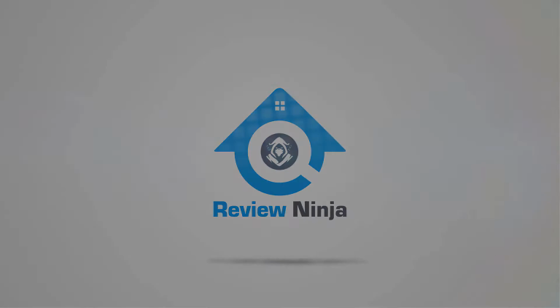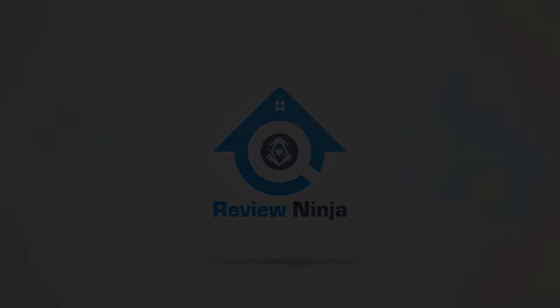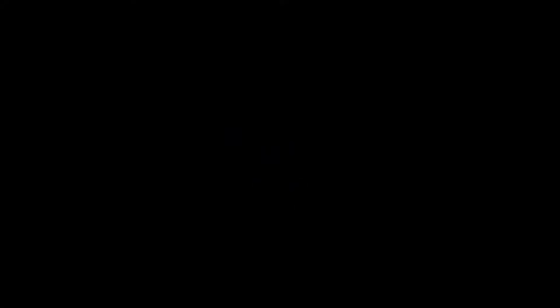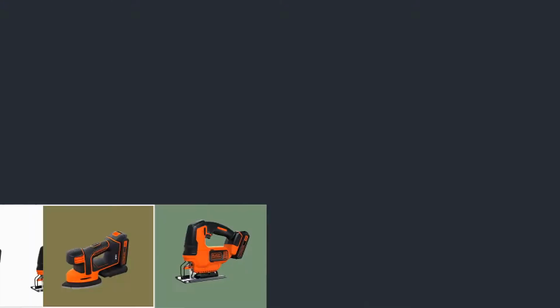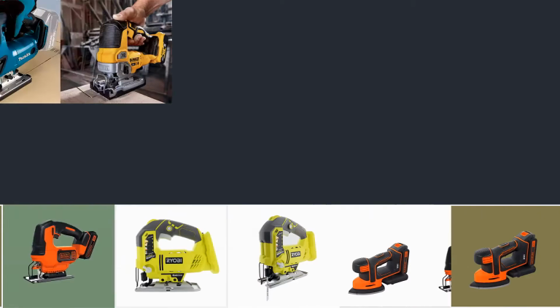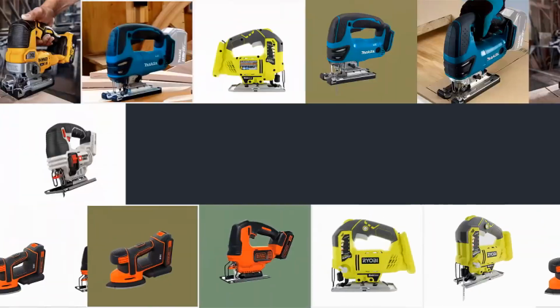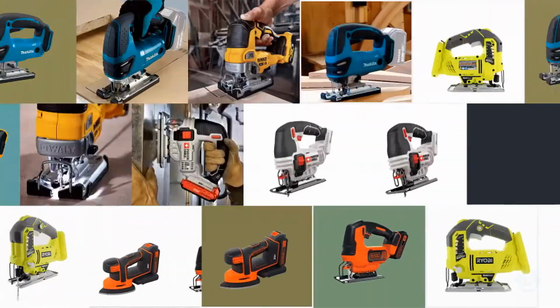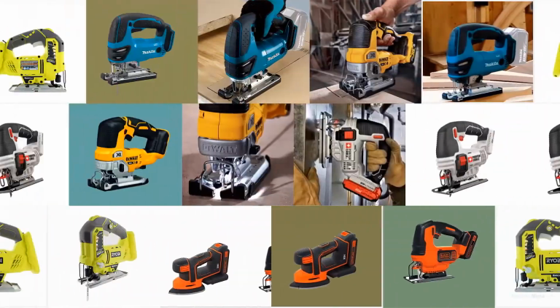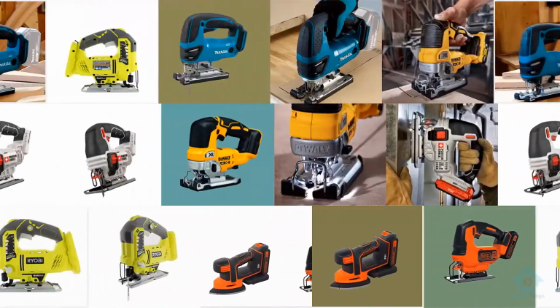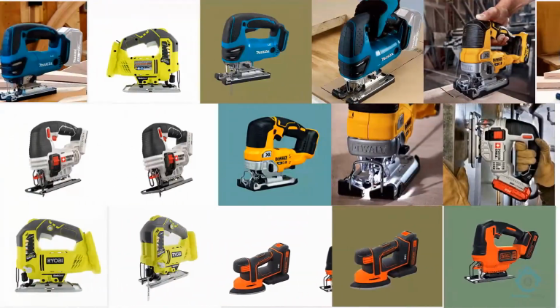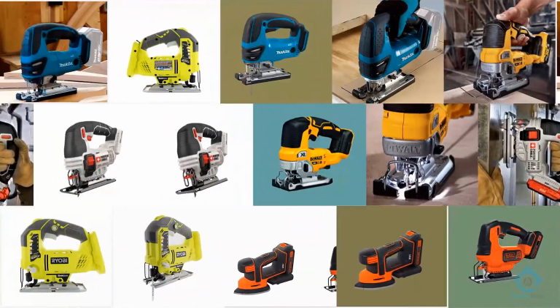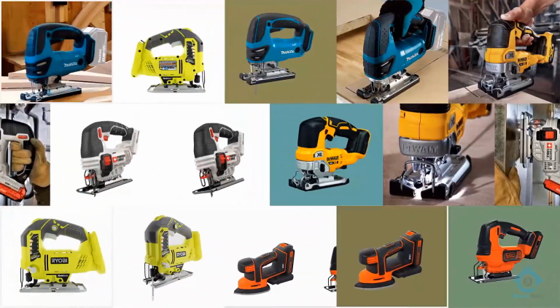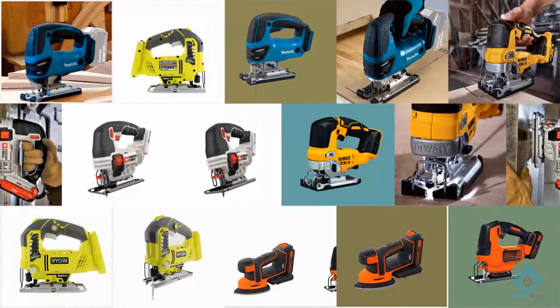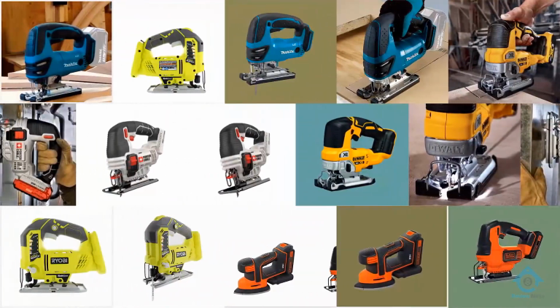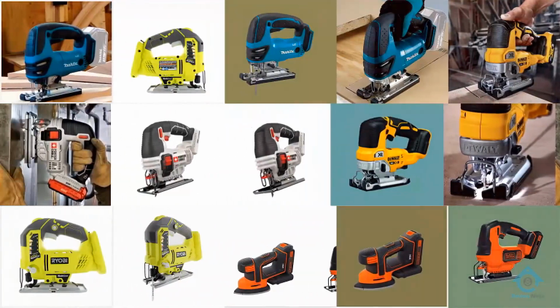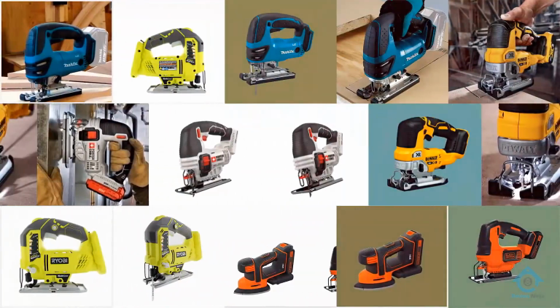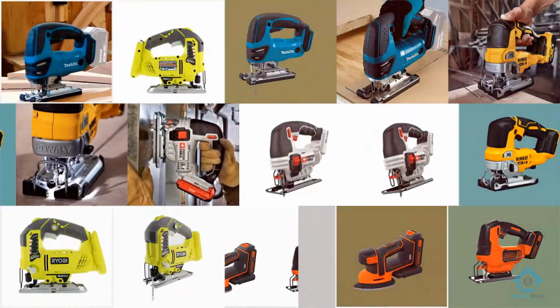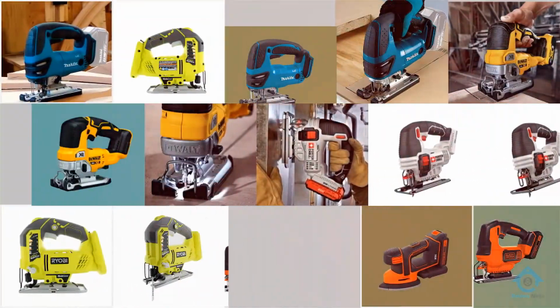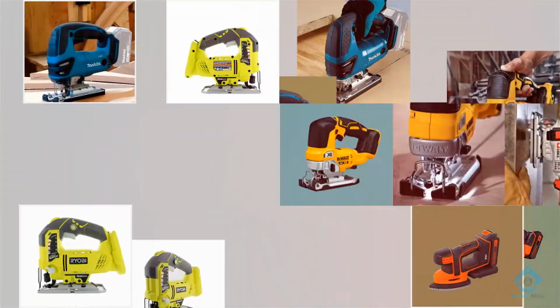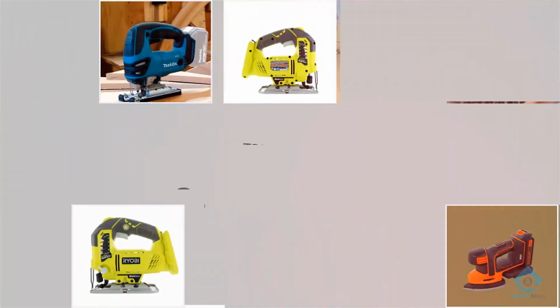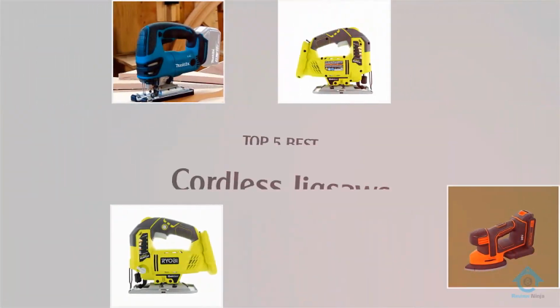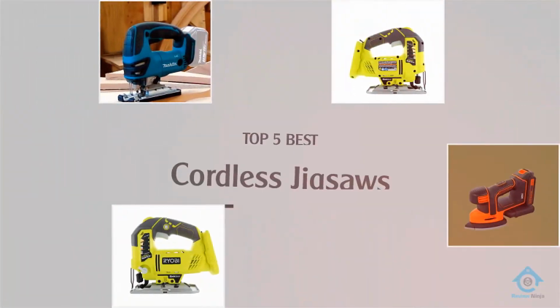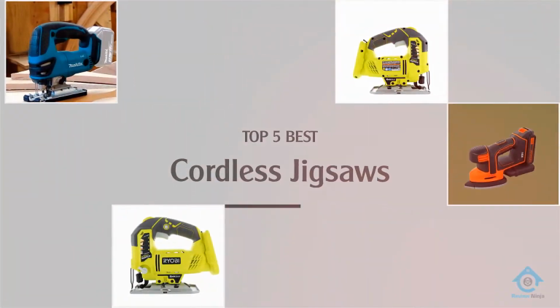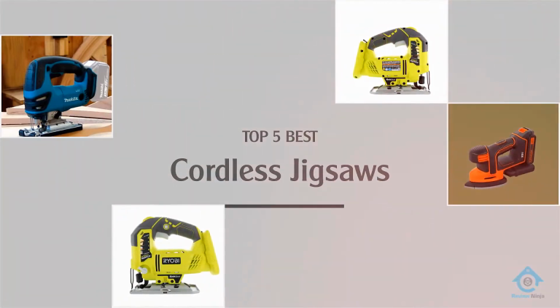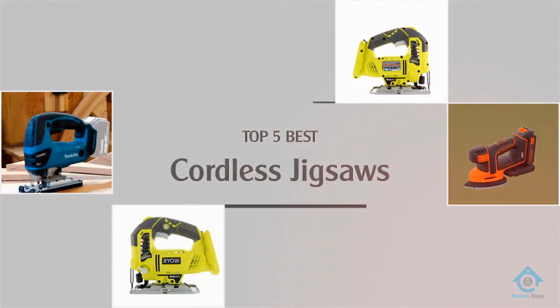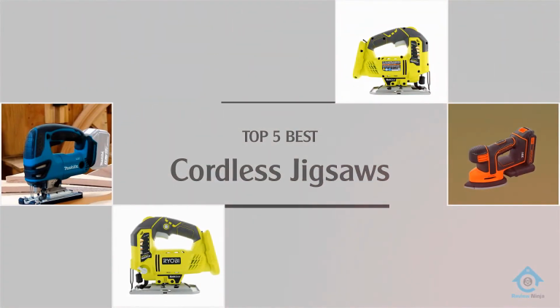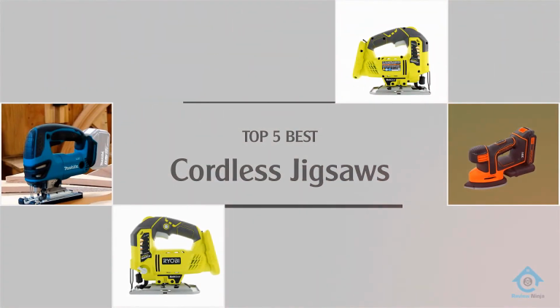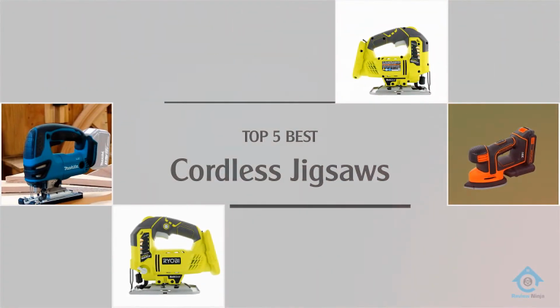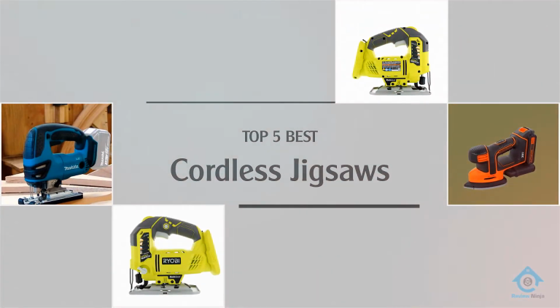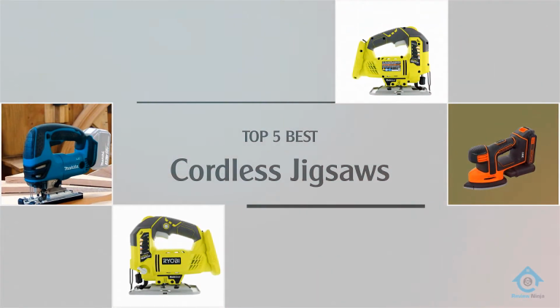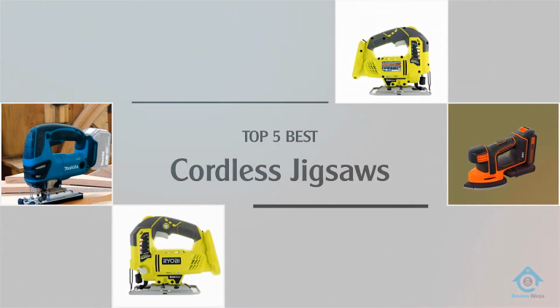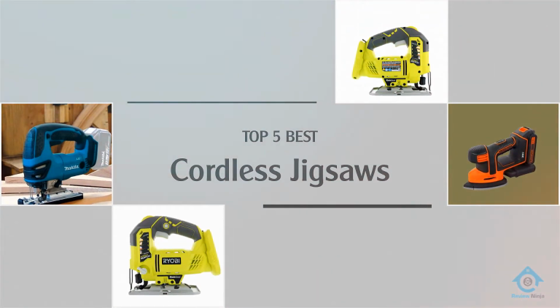Are you looking for the best cordless jigsaws? Here we have picked the top five for this time.